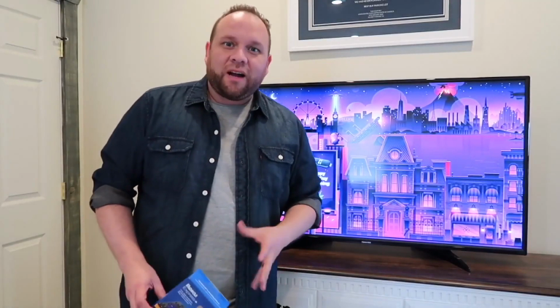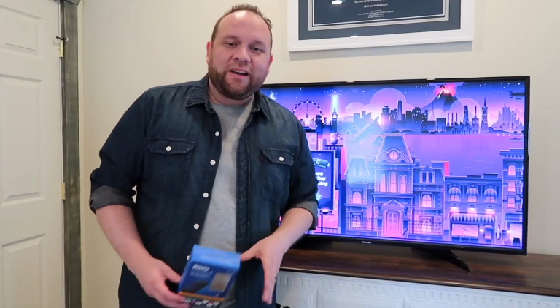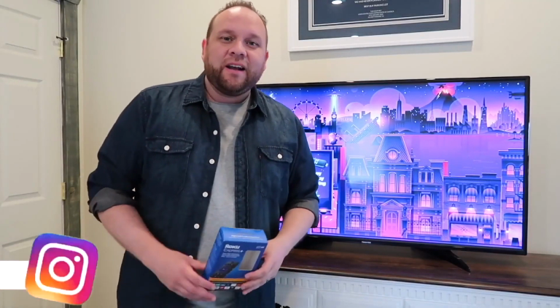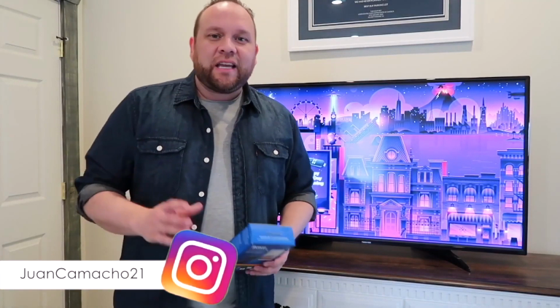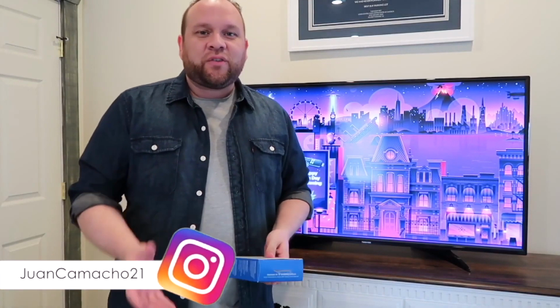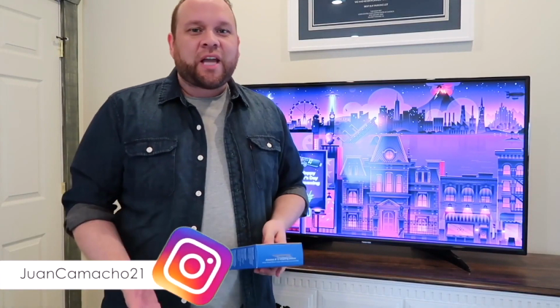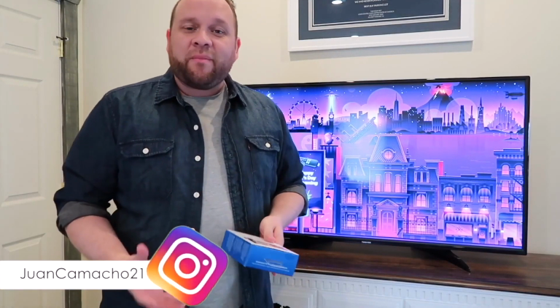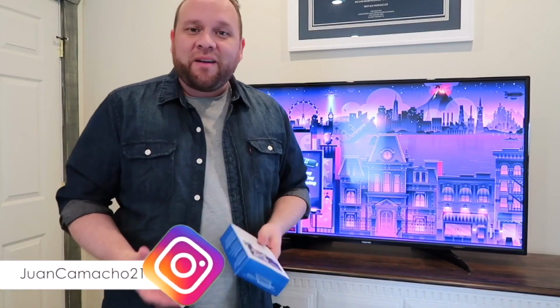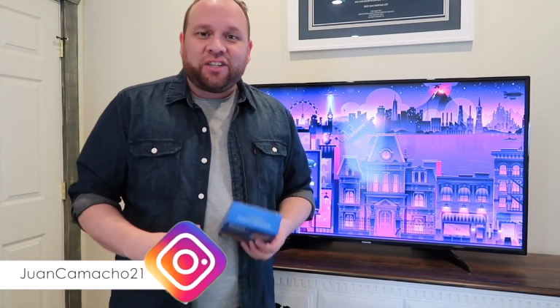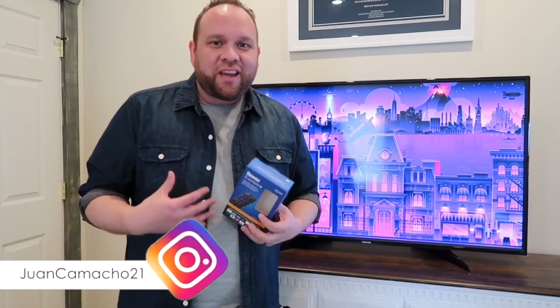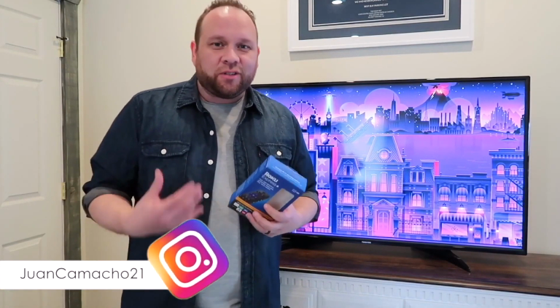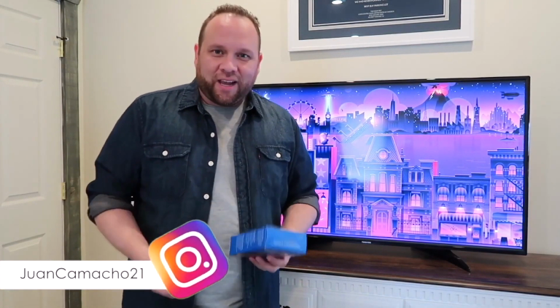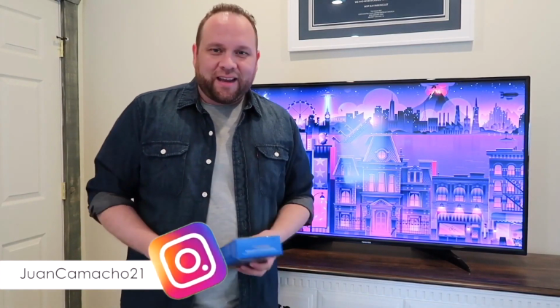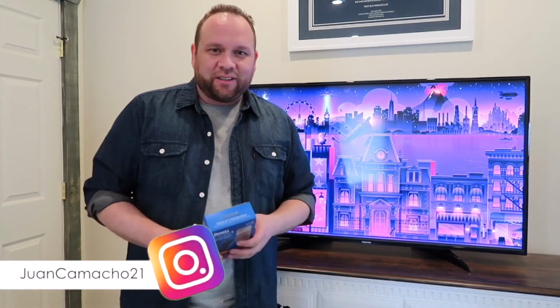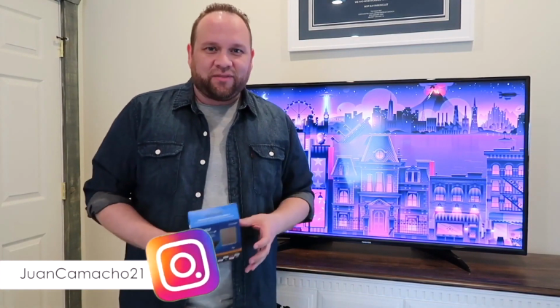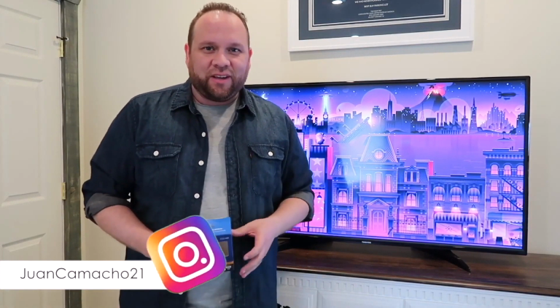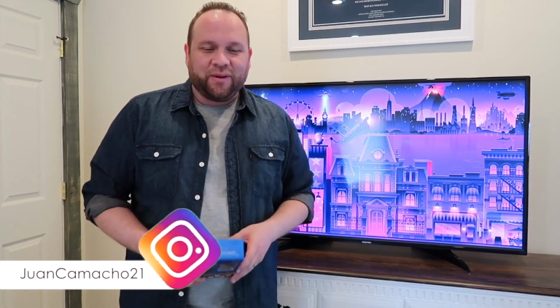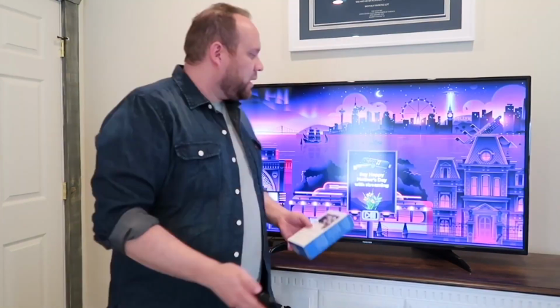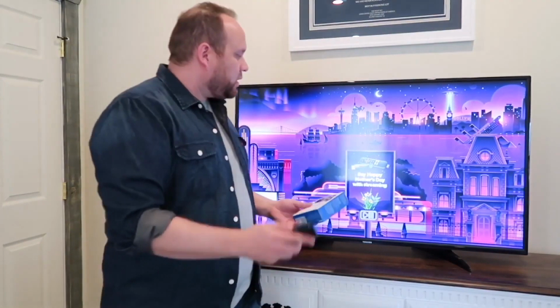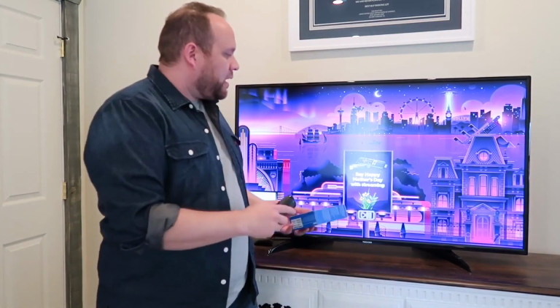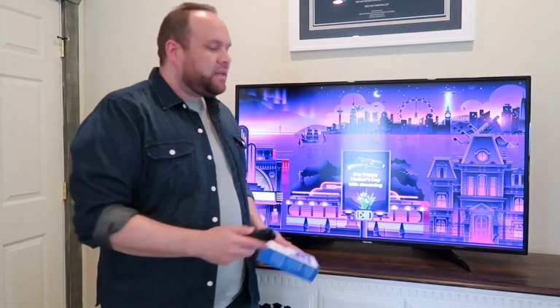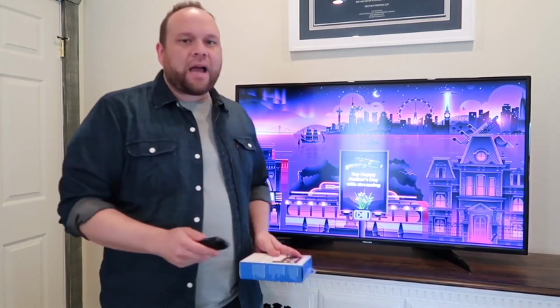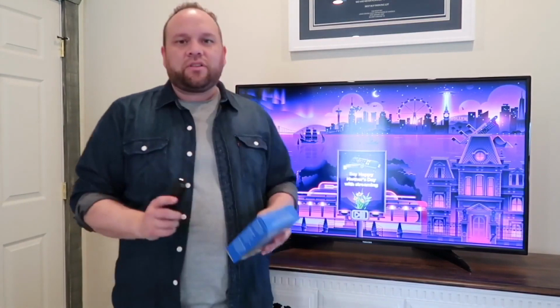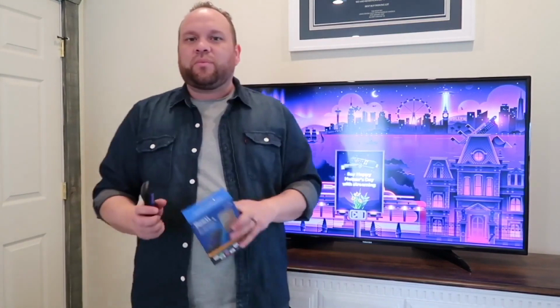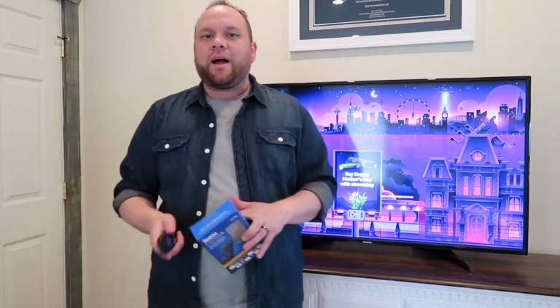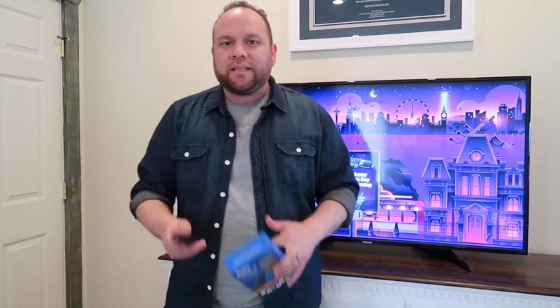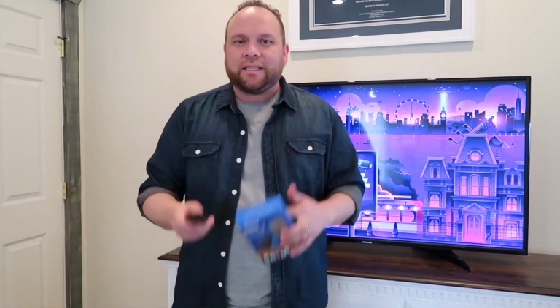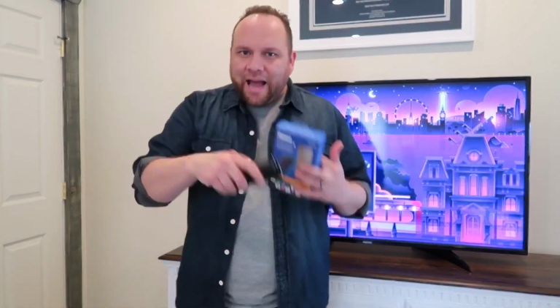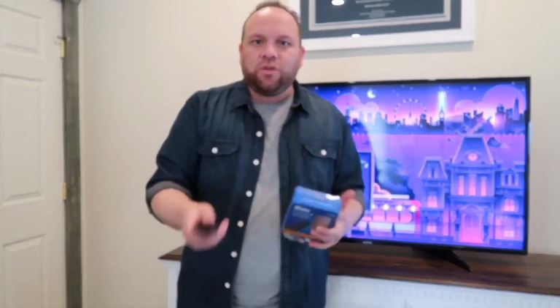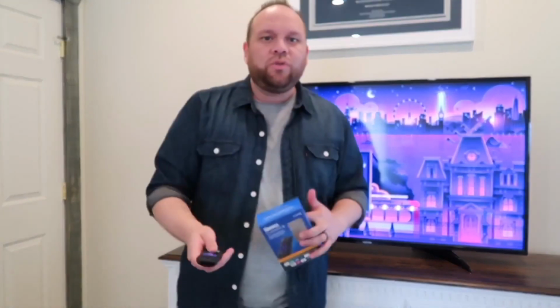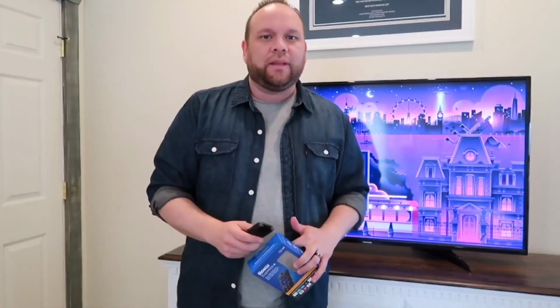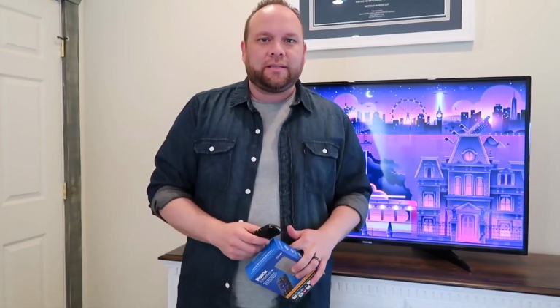Juan here. Thanks for stopping by my channel and checking out this video. Let's go ahead and dive into the process and how you do this.